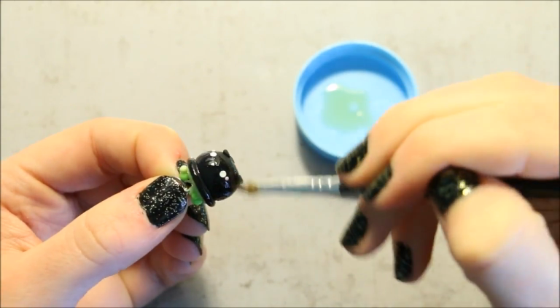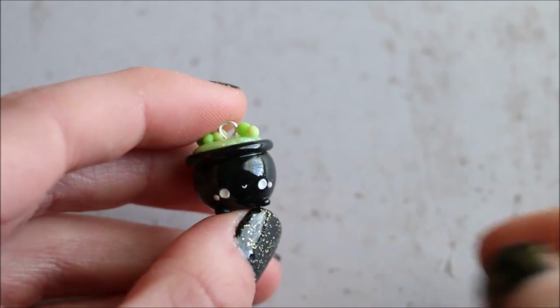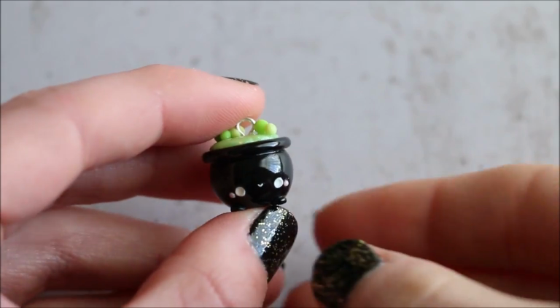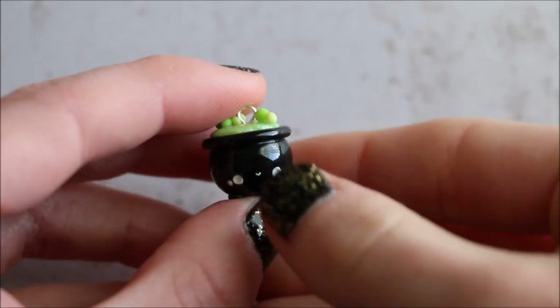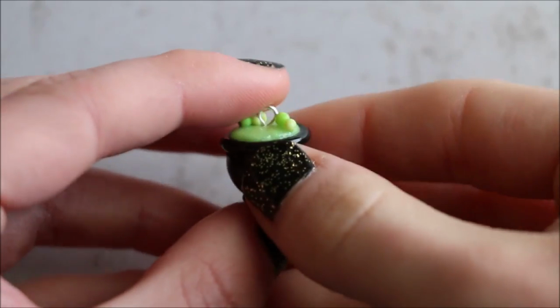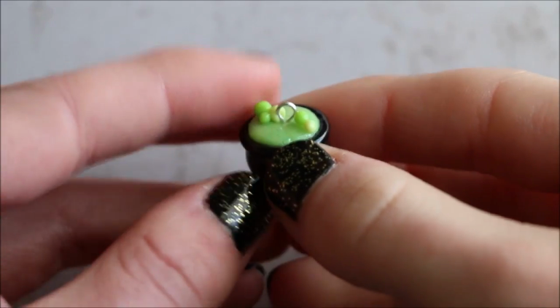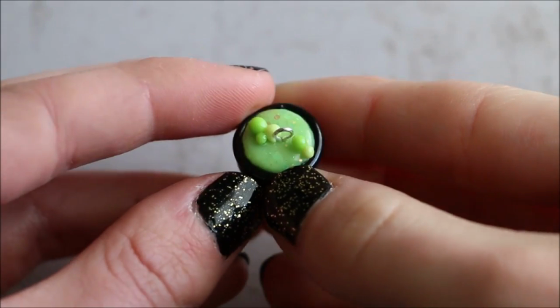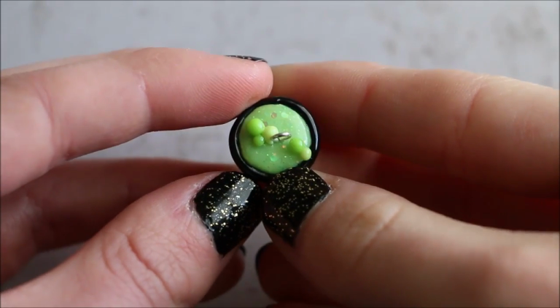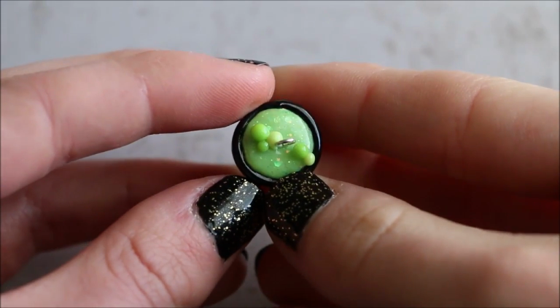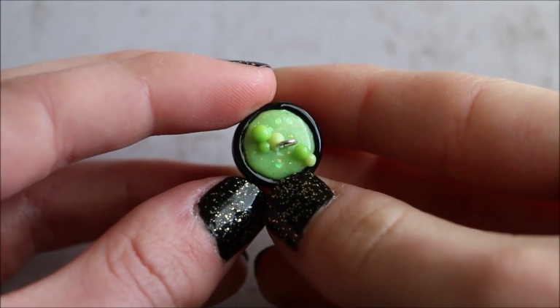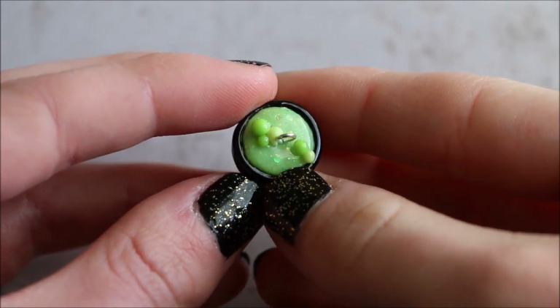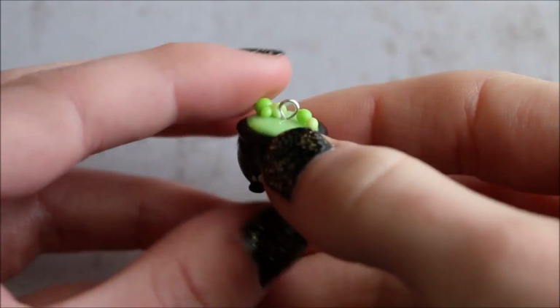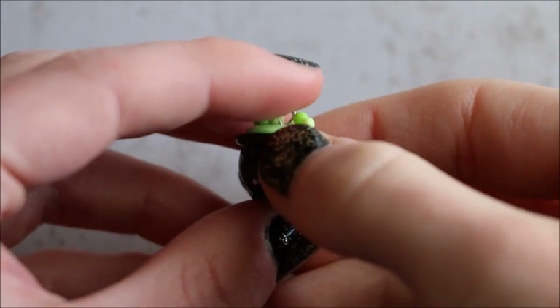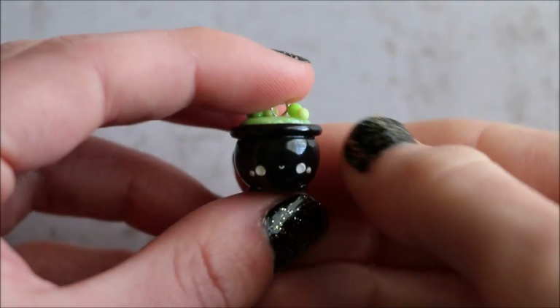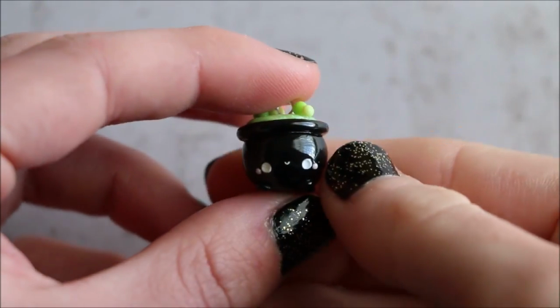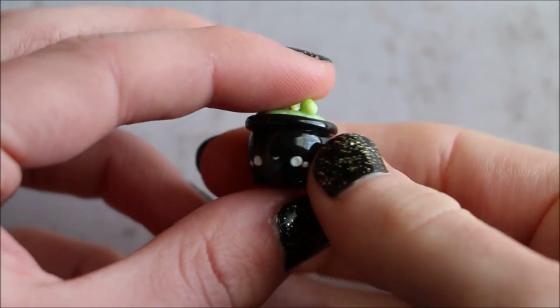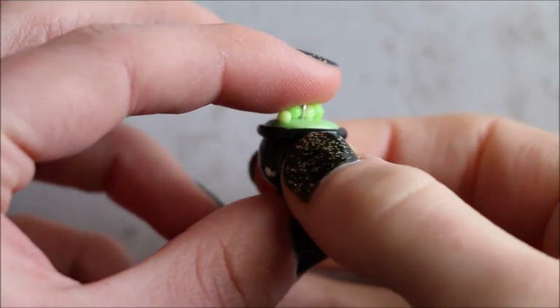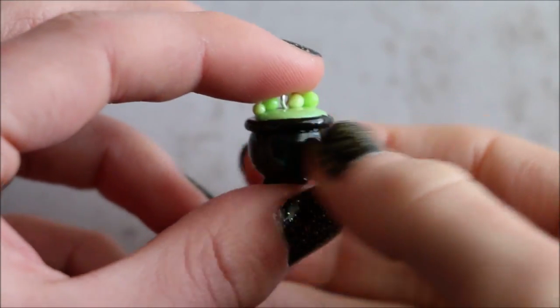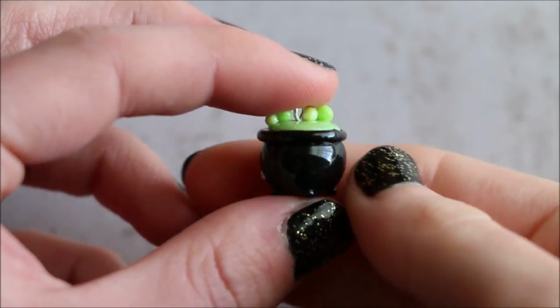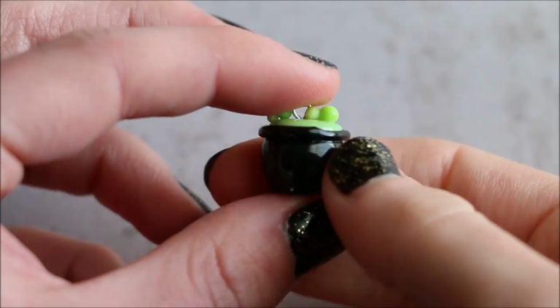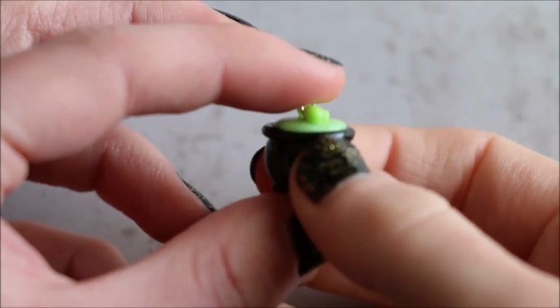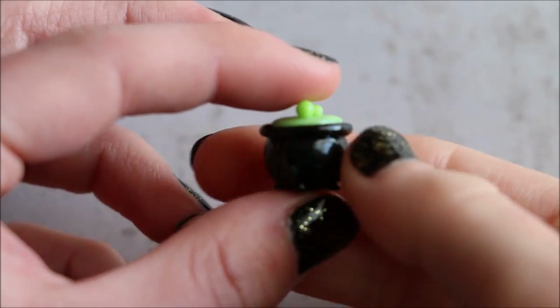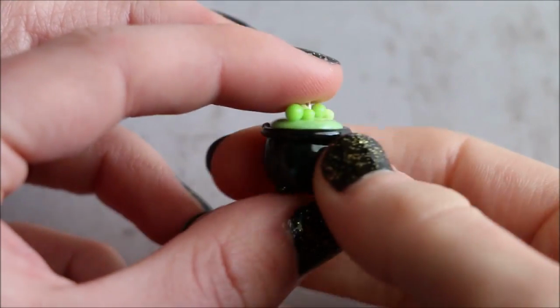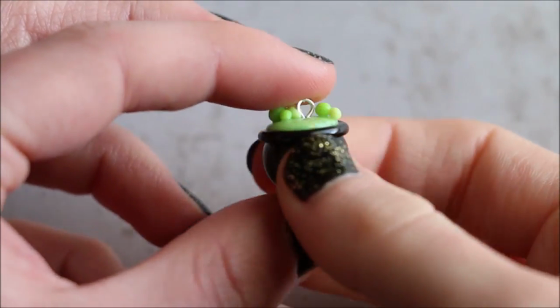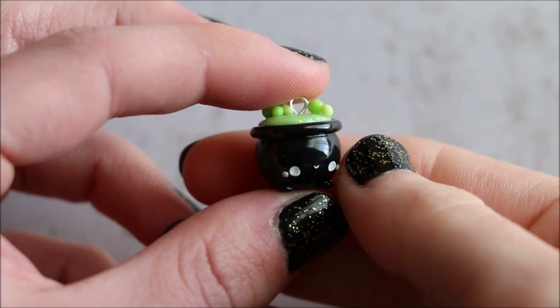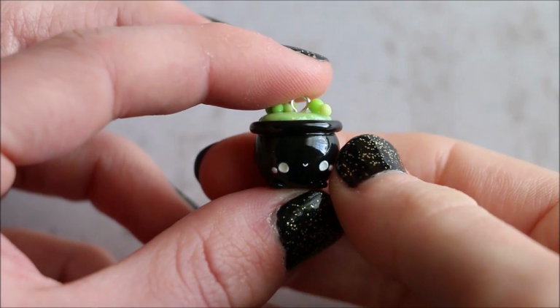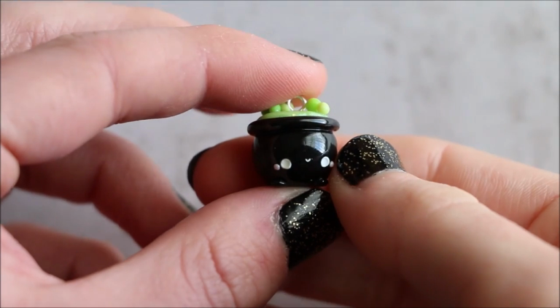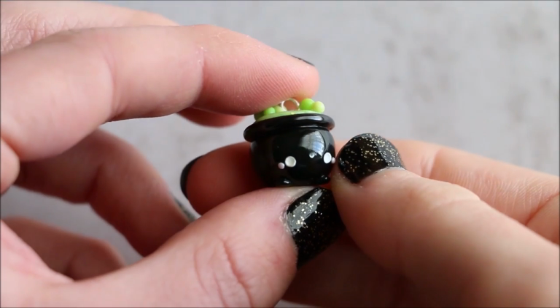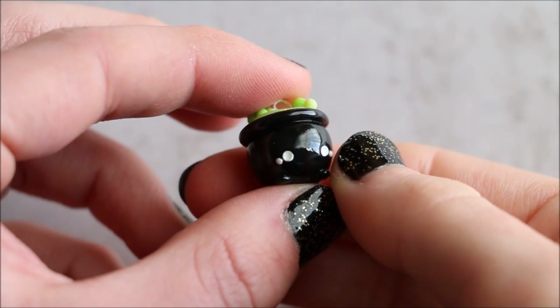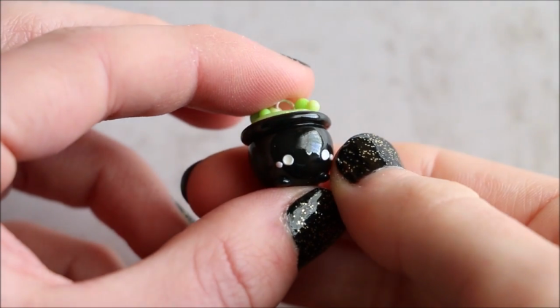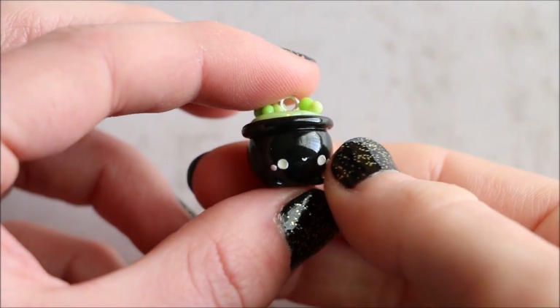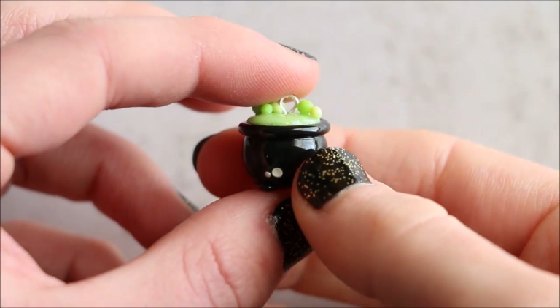If you enjoyed this Halloween tutorial, please give it a big thumbs up, subscribe to my channel for more and I'll see you in my next video. Bye guys!